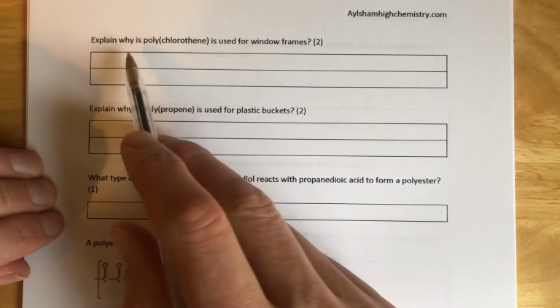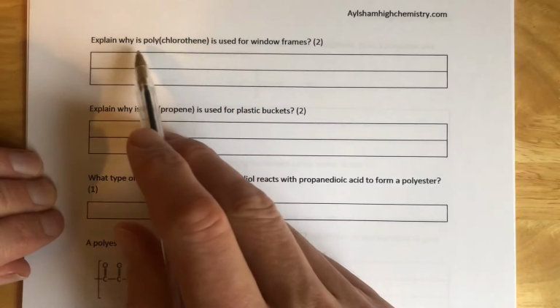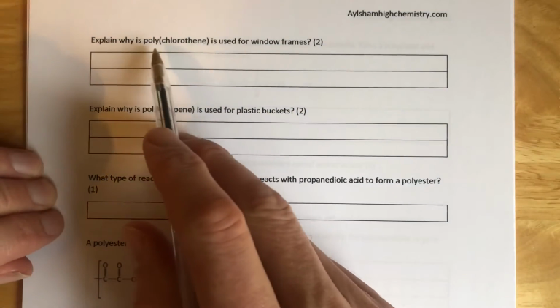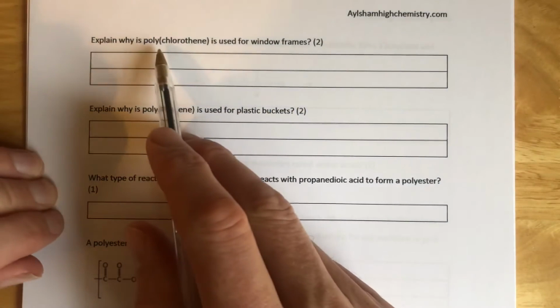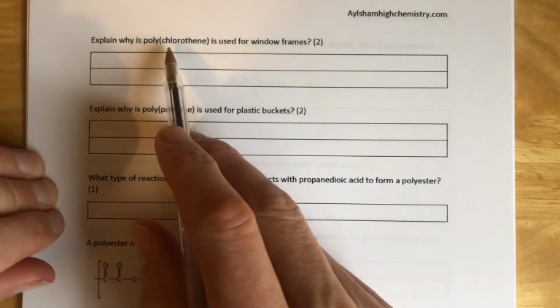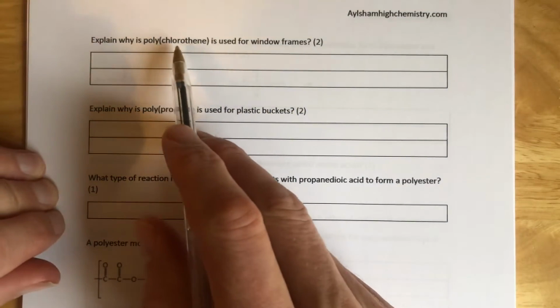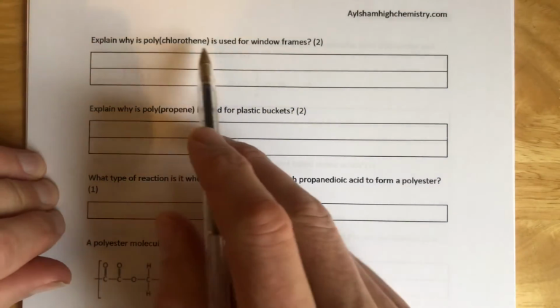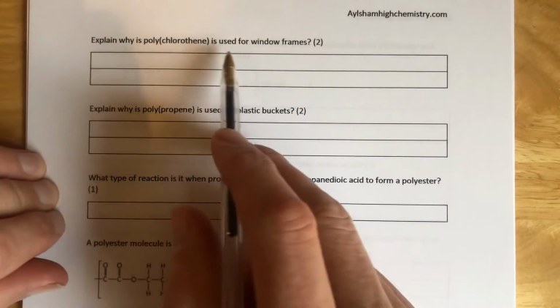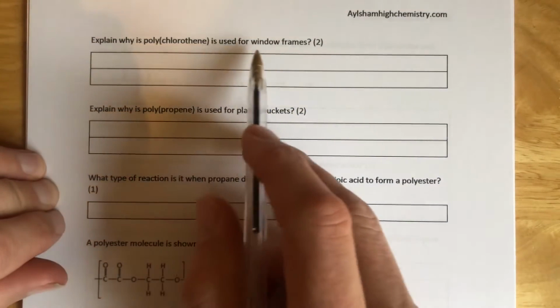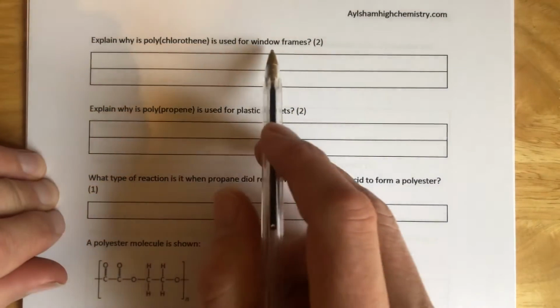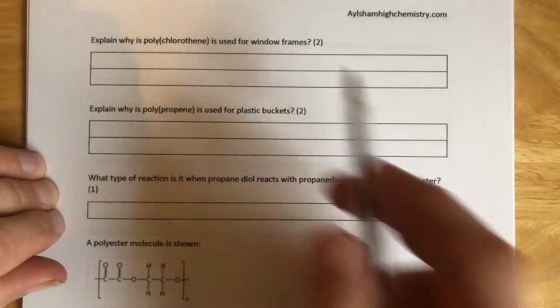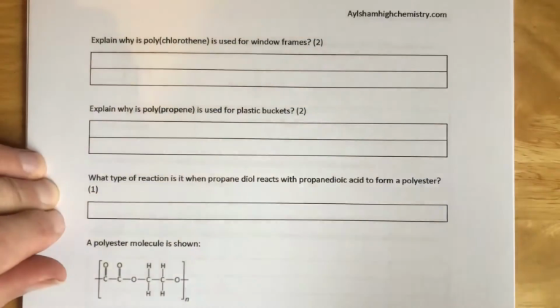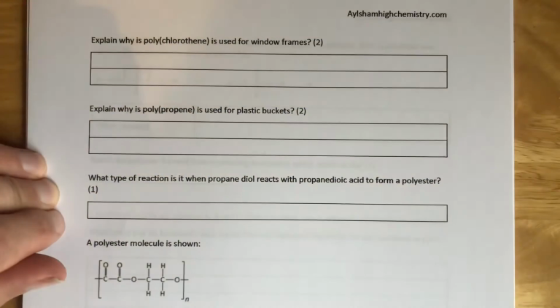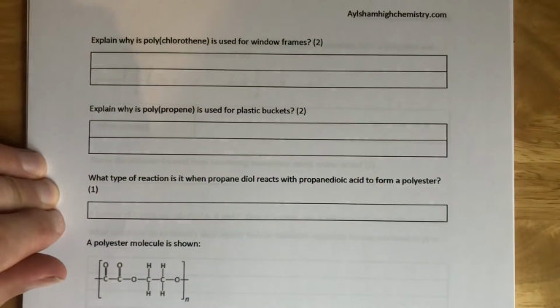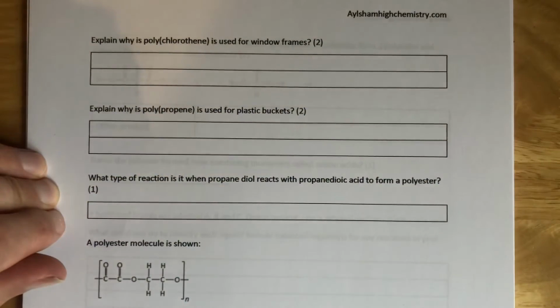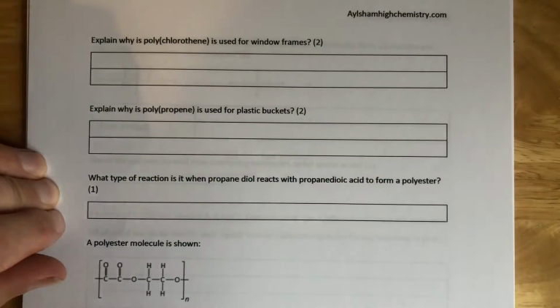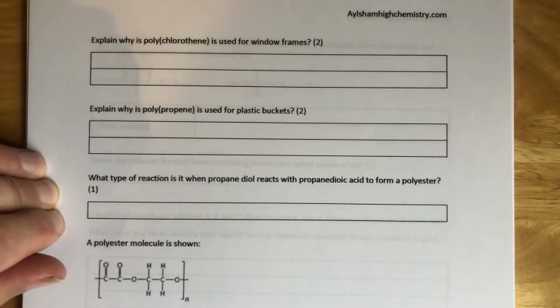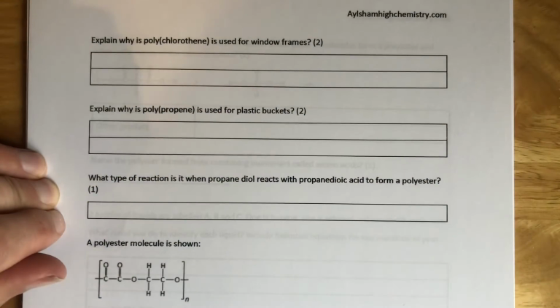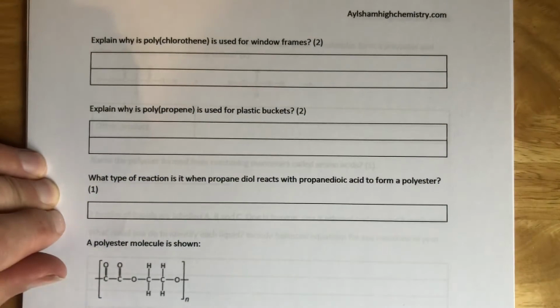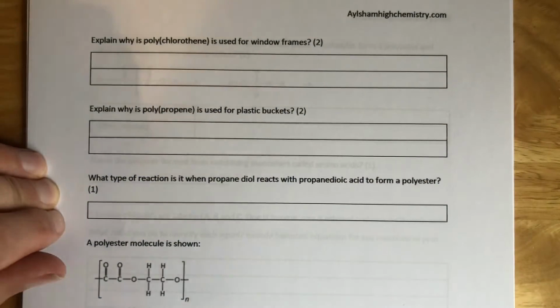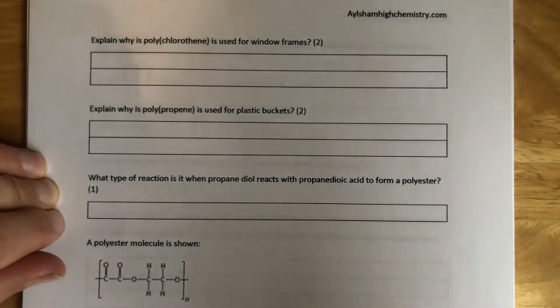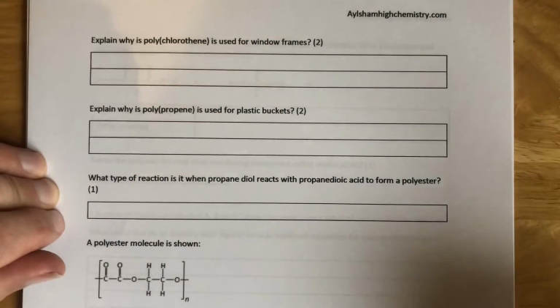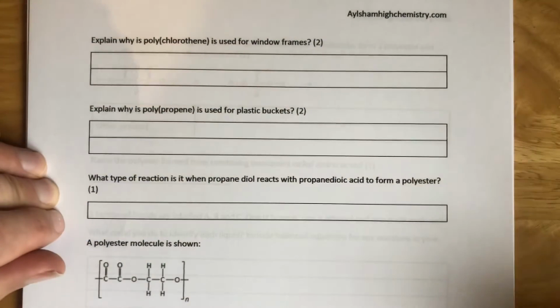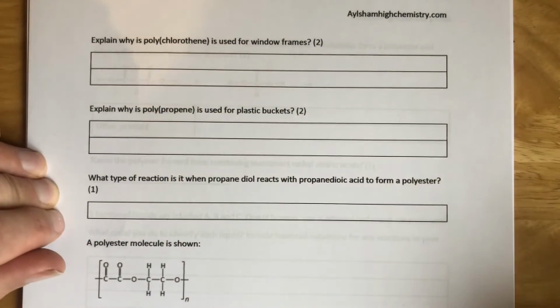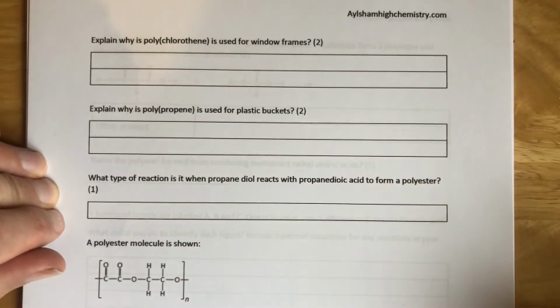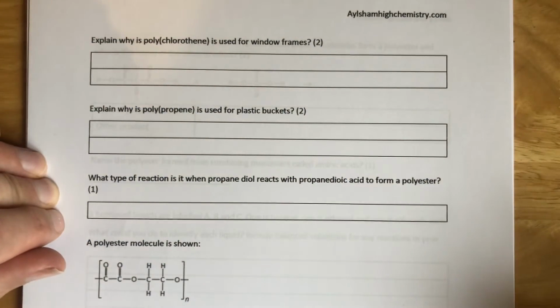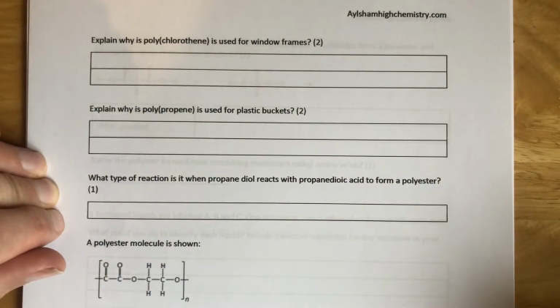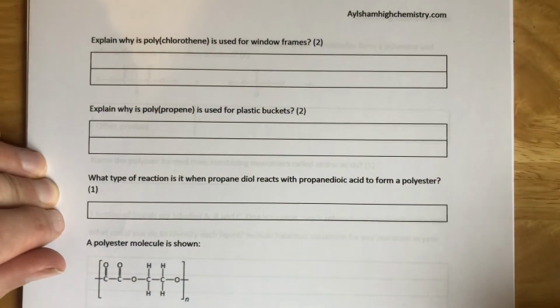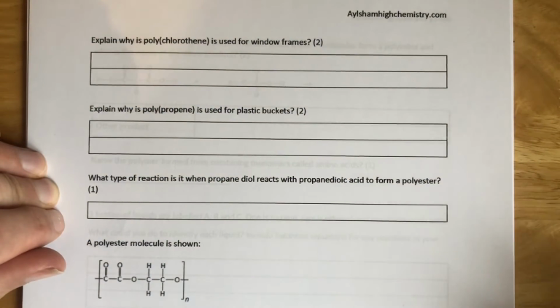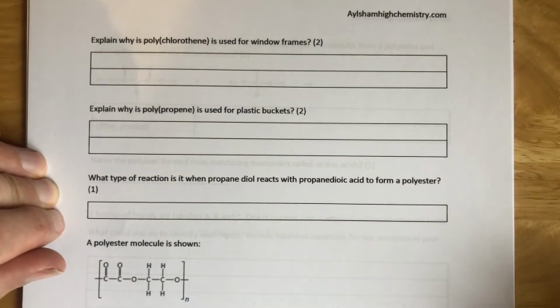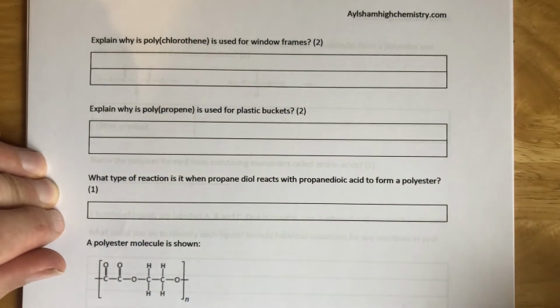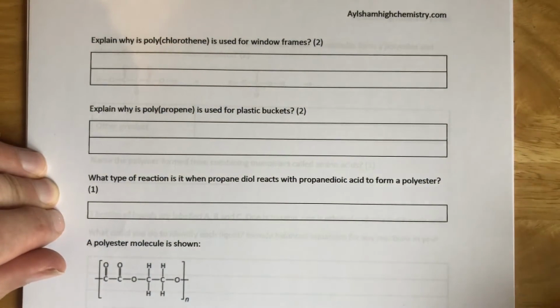Explain why polychloroethene is used for window frames. These are the white window frames we find in modern houses — white plastic window frames.